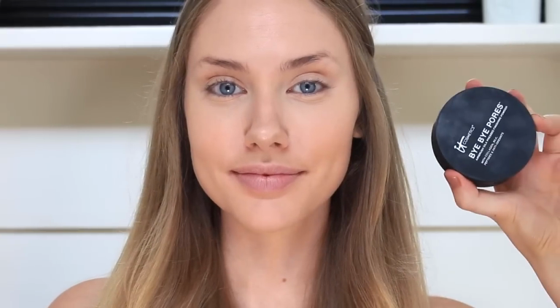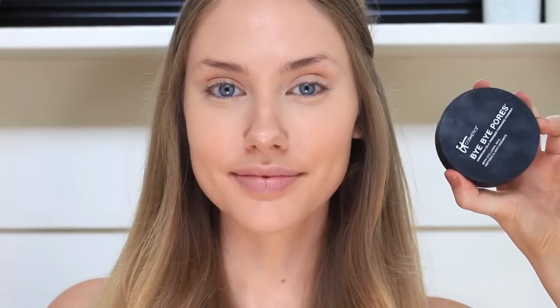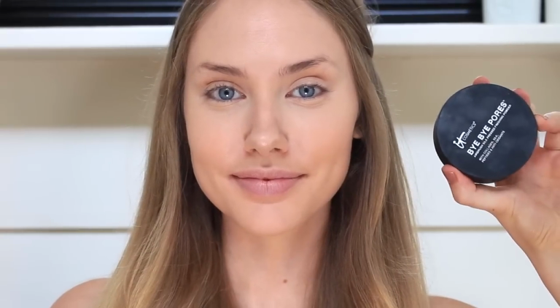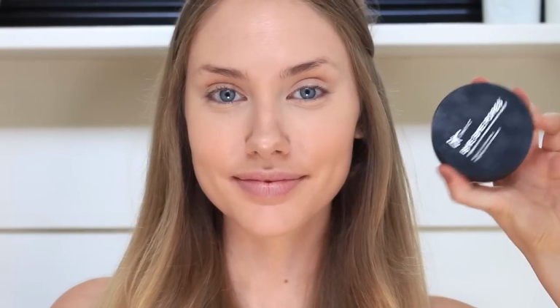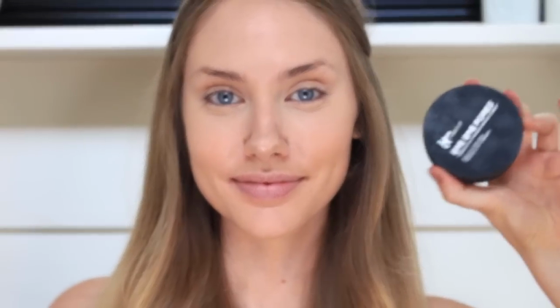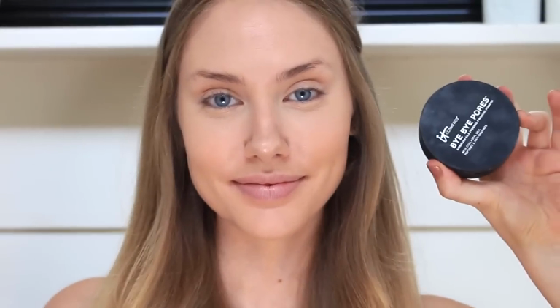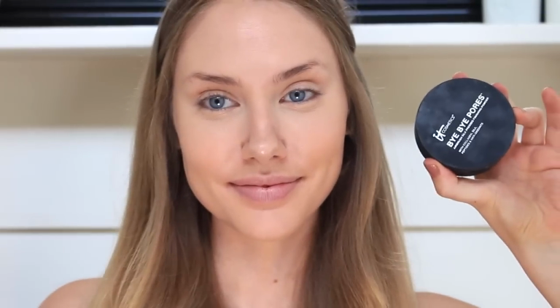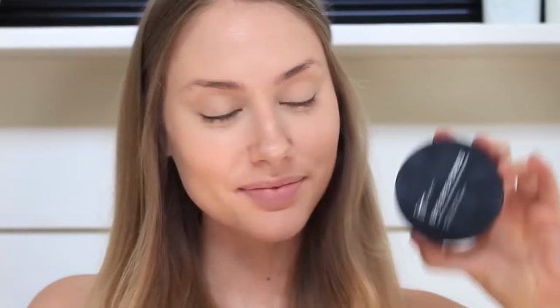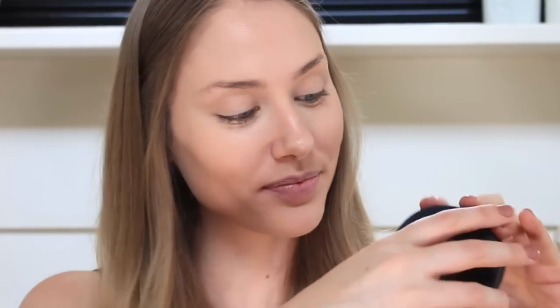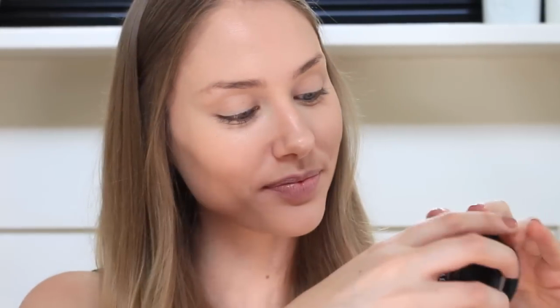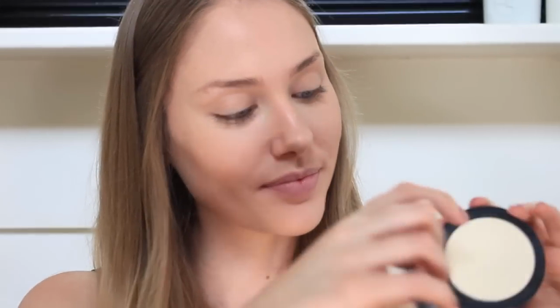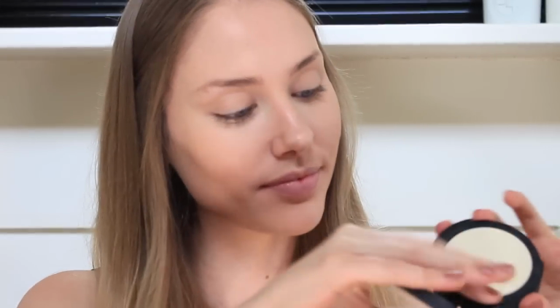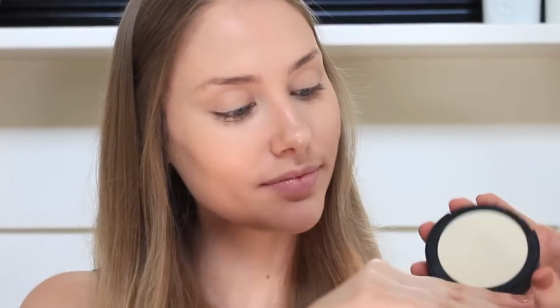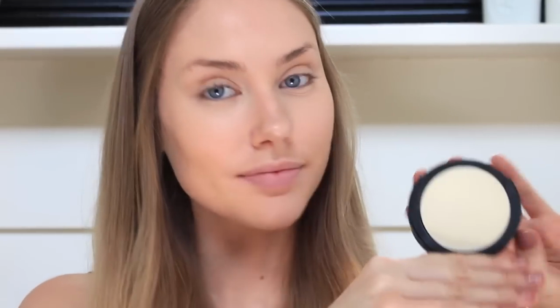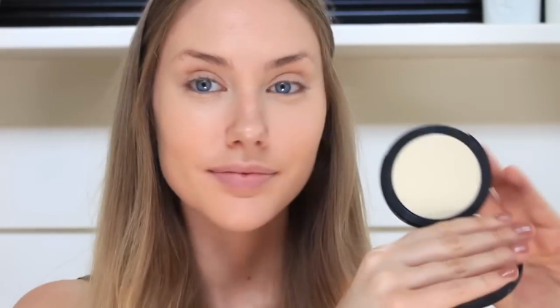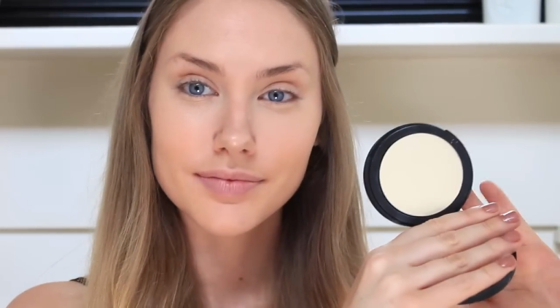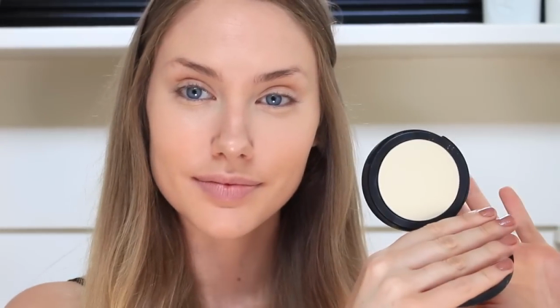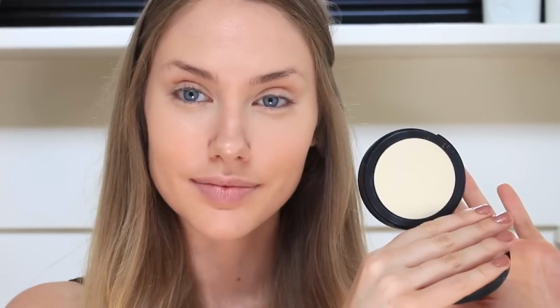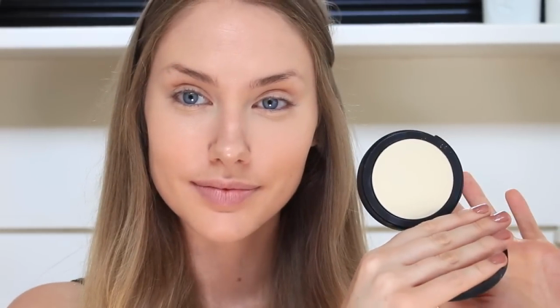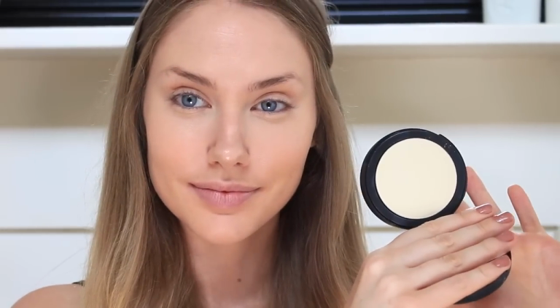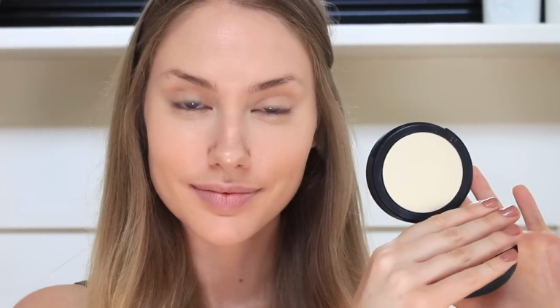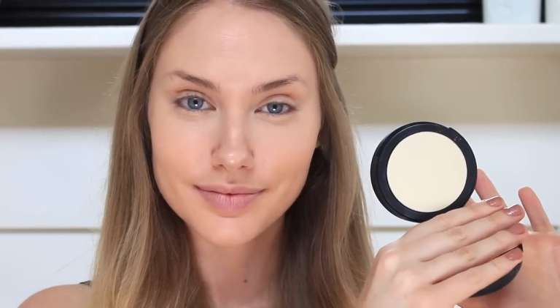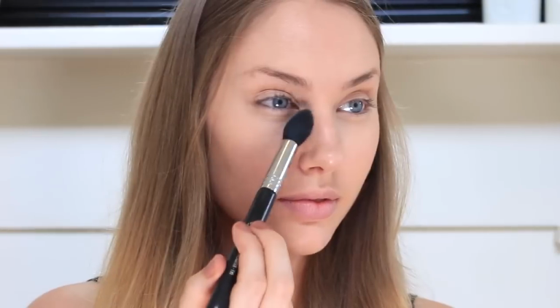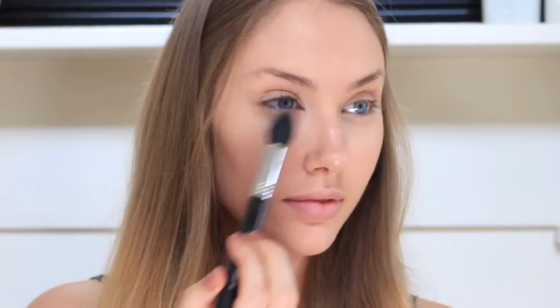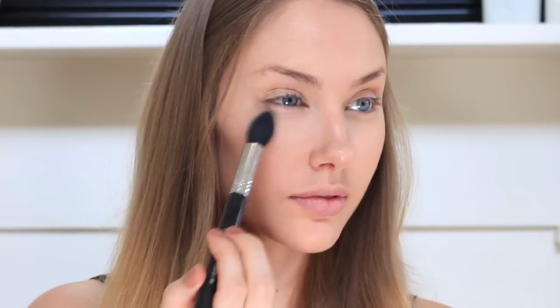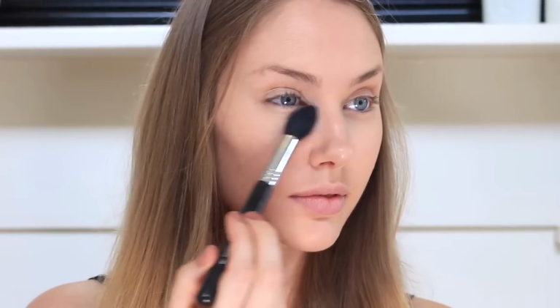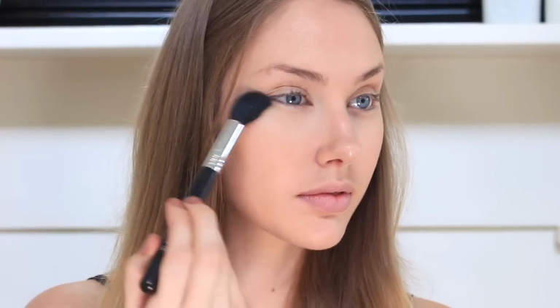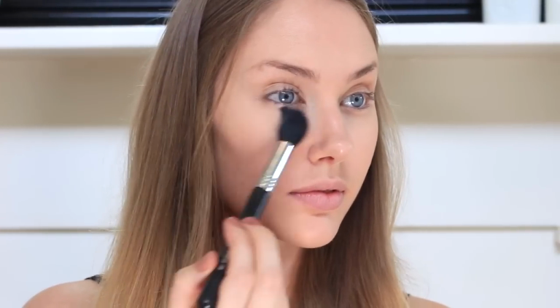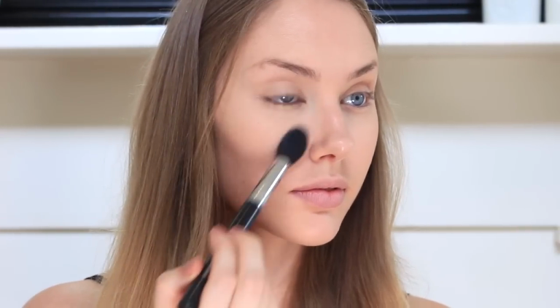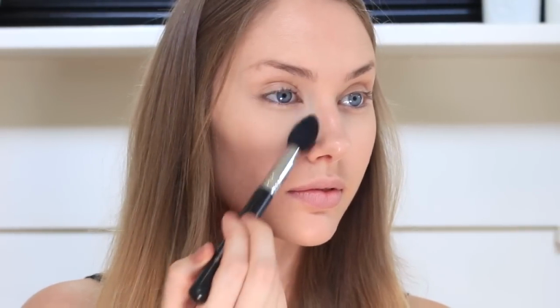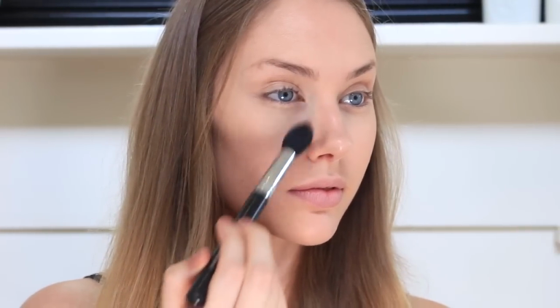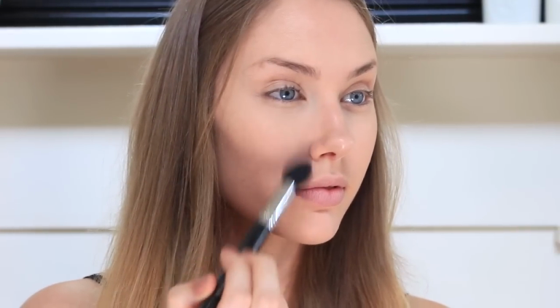Then to set the concealer in place I am just going in with the It Cosmetics Bye Bye Pores setting powder on a medium sized tapered brush.